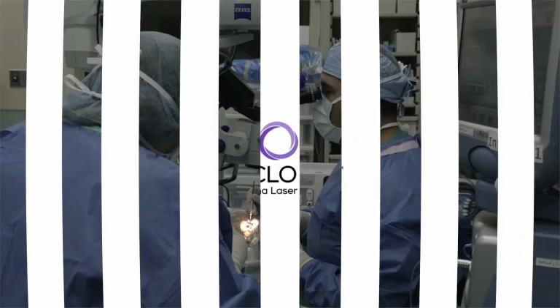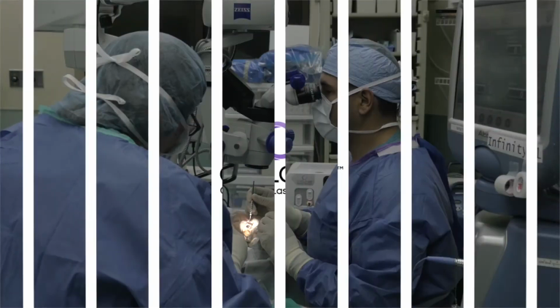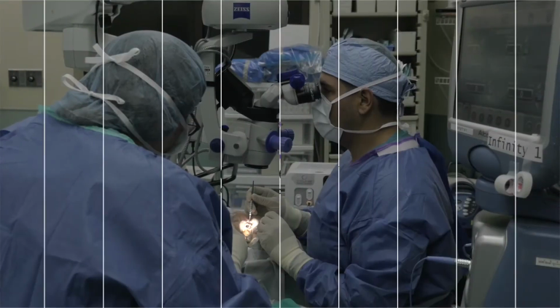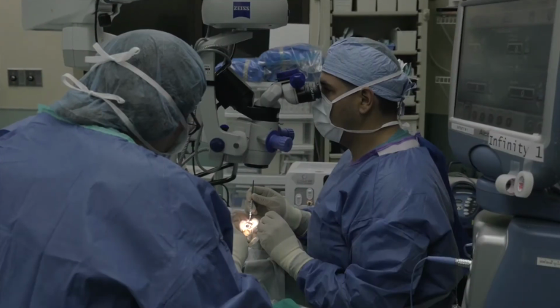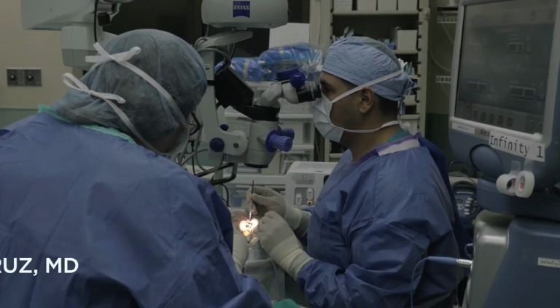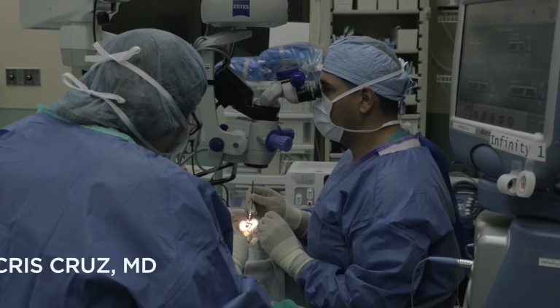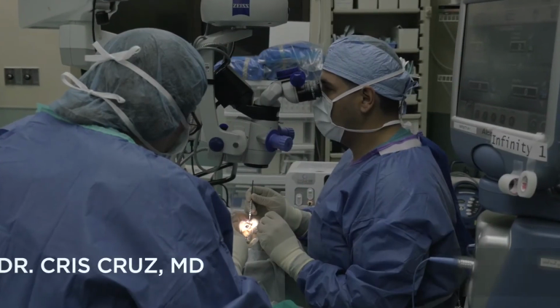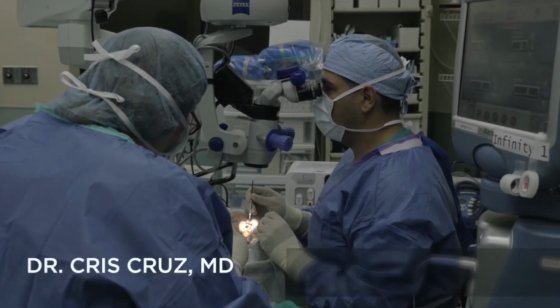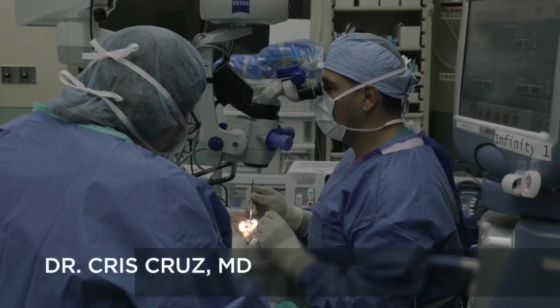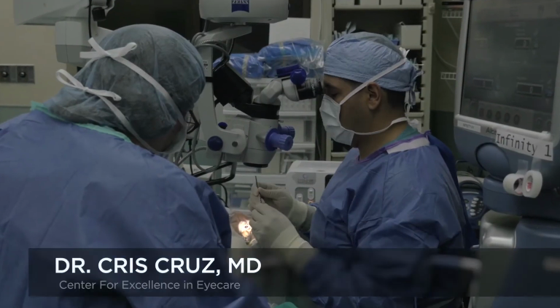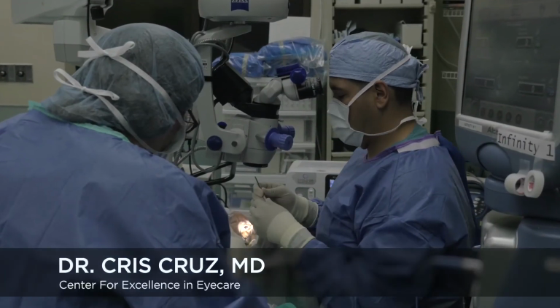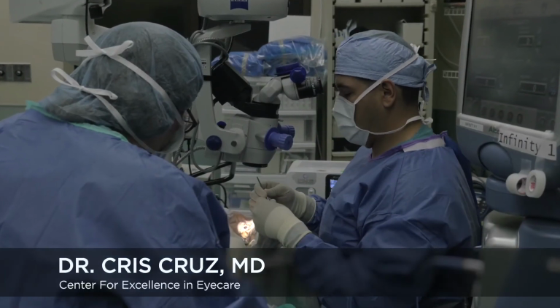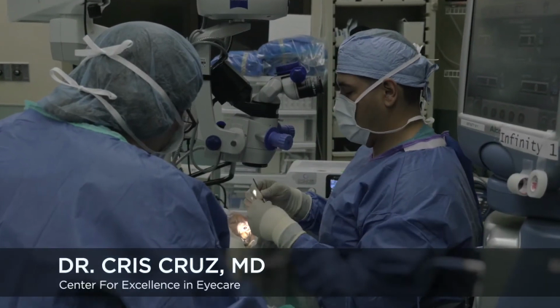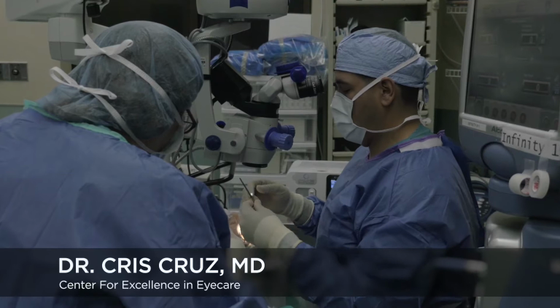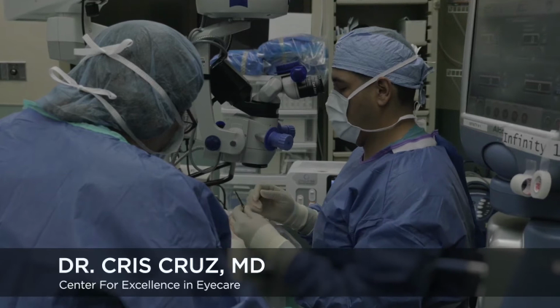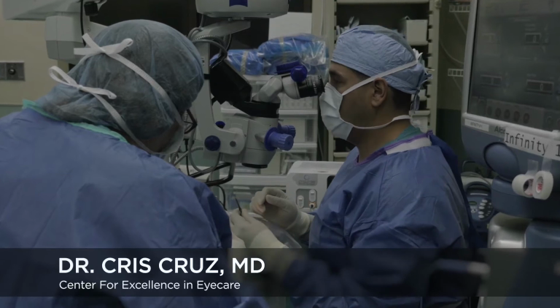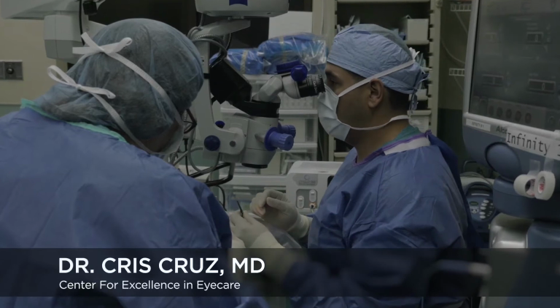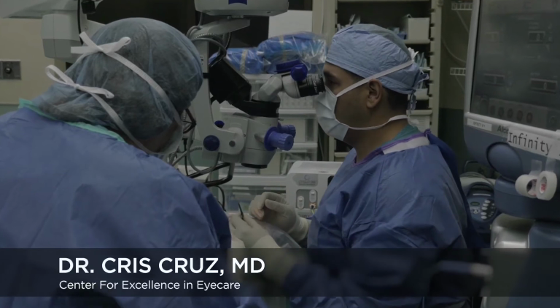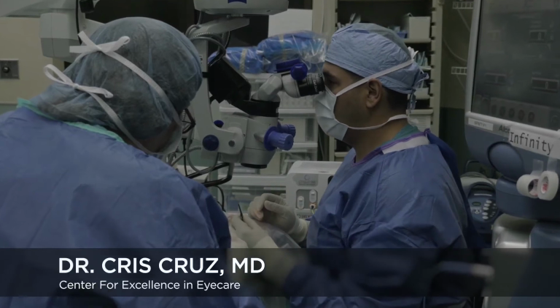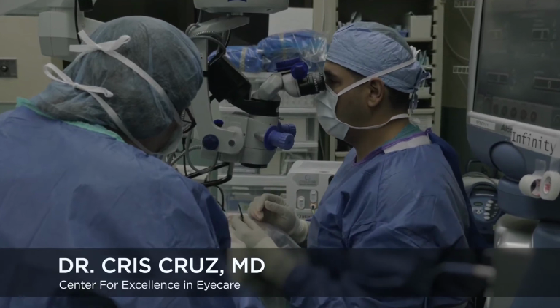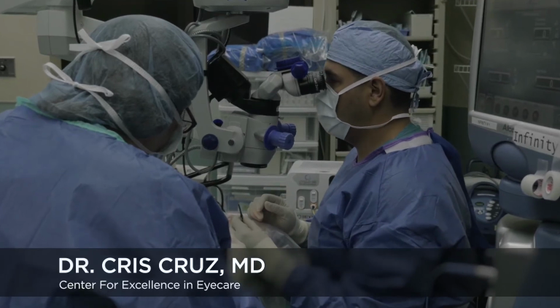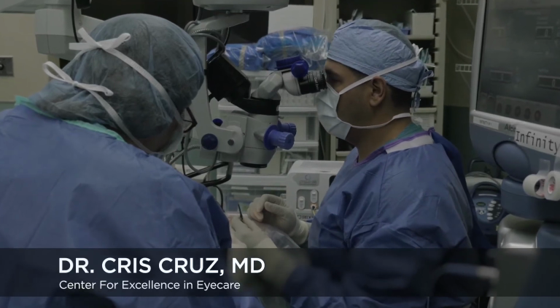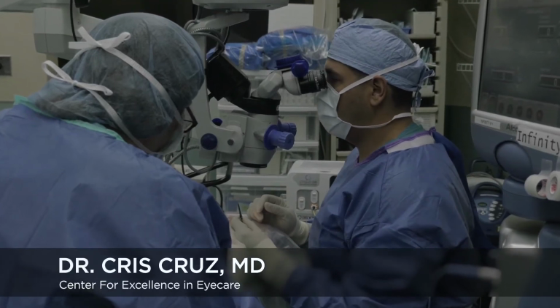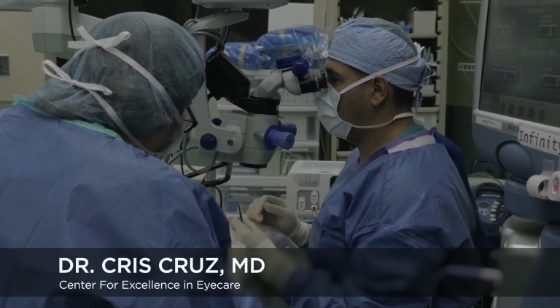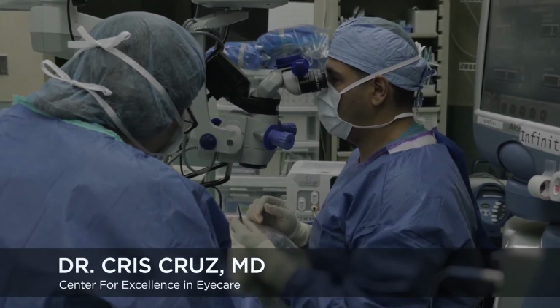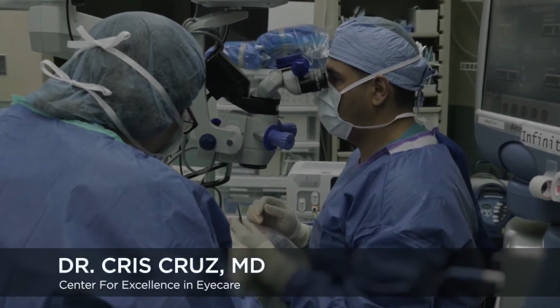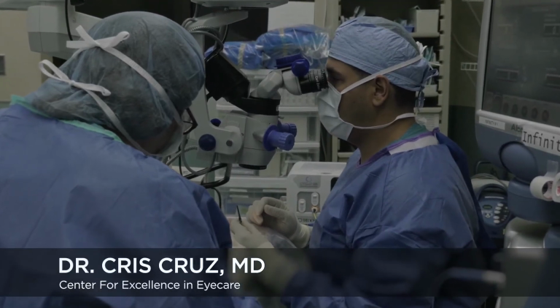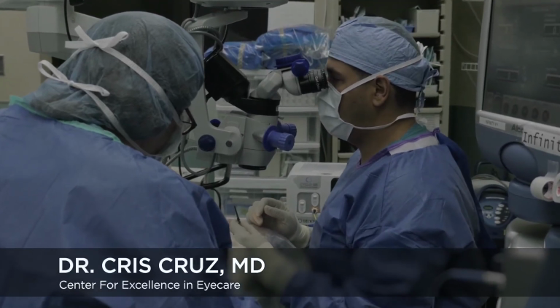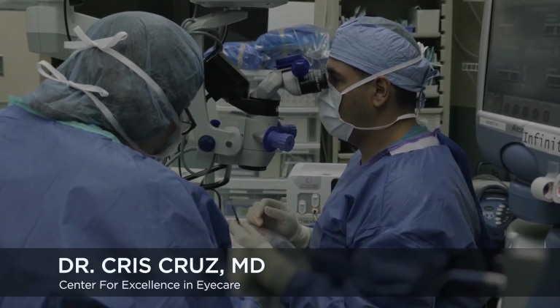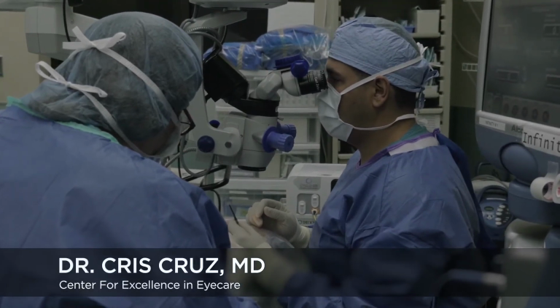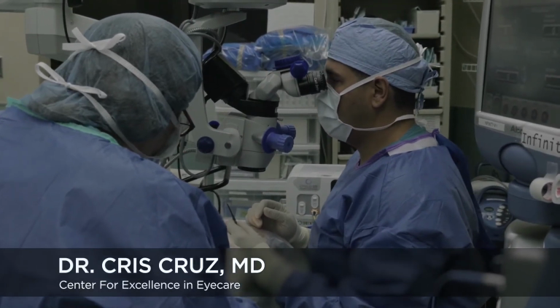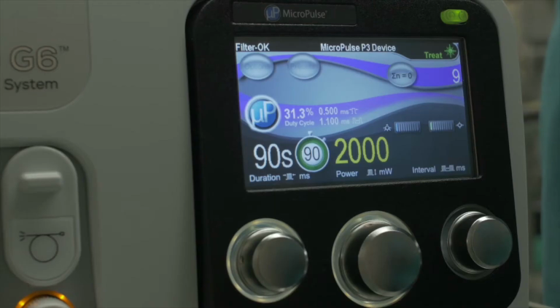This is Dr. Chris Cruz. I'm a glaucoma specialist working in Miami at the Center for Excellence in Eye Care.